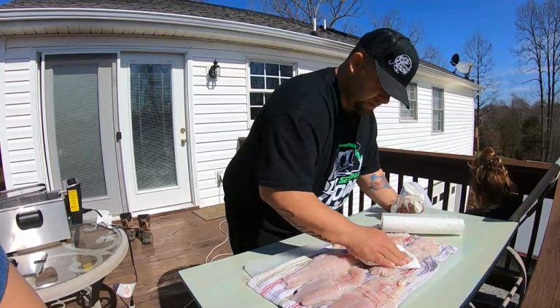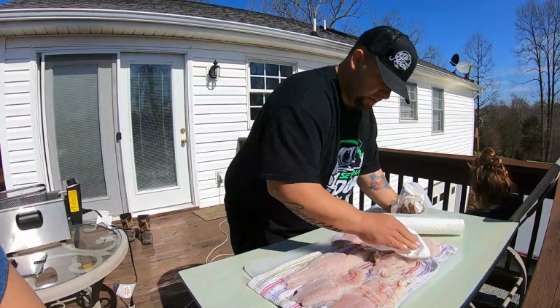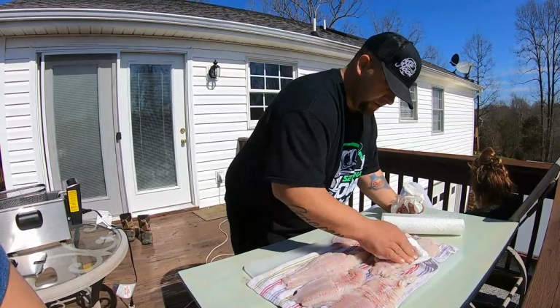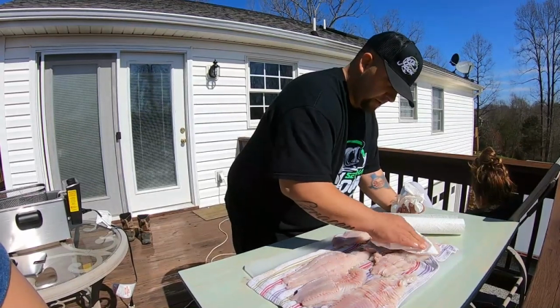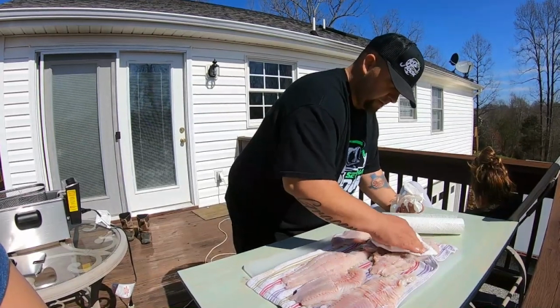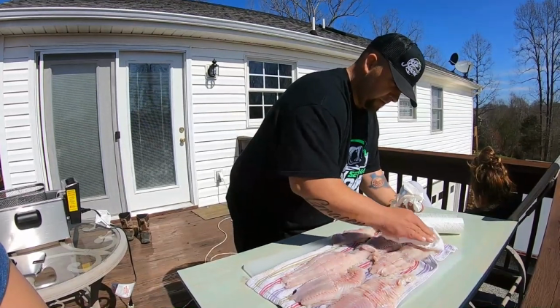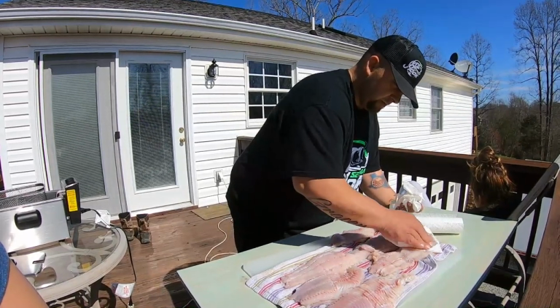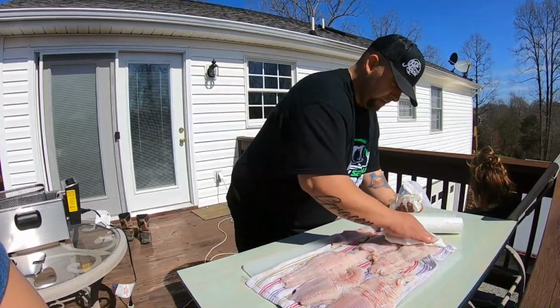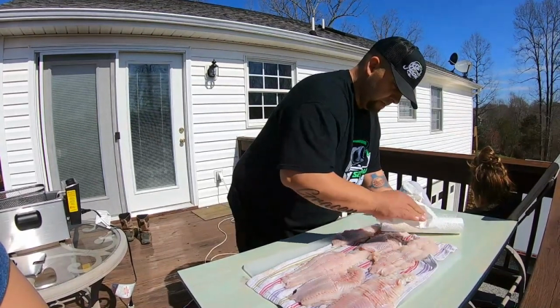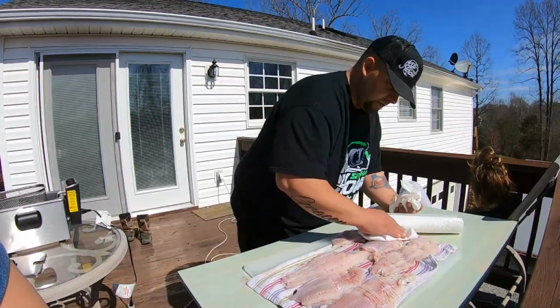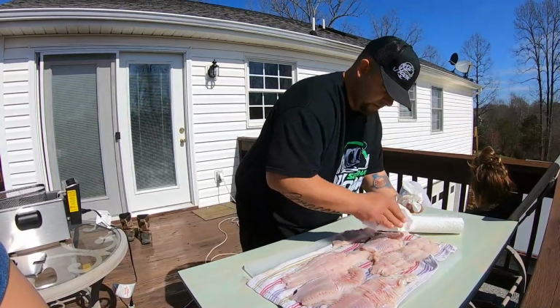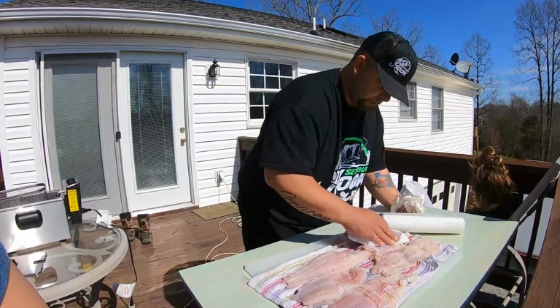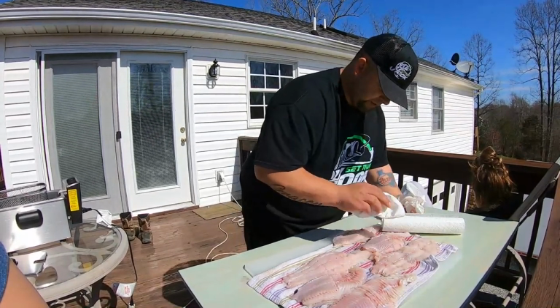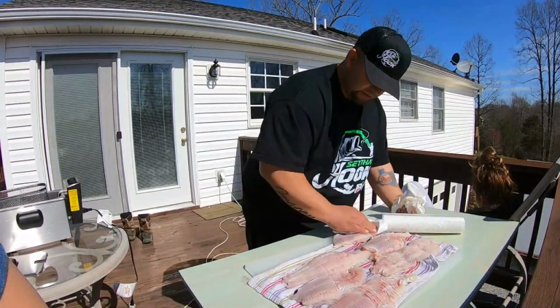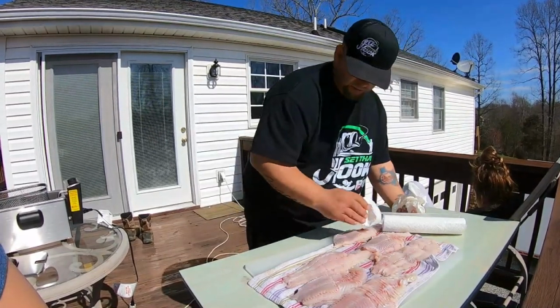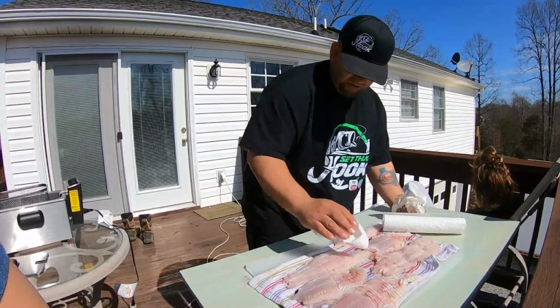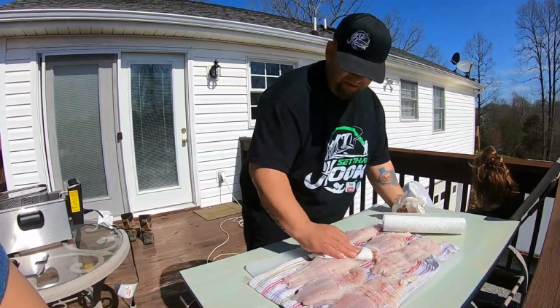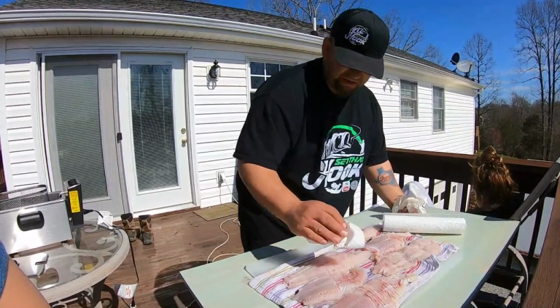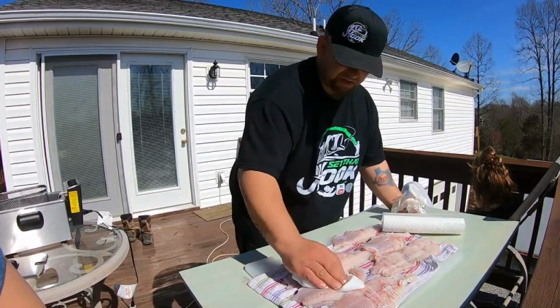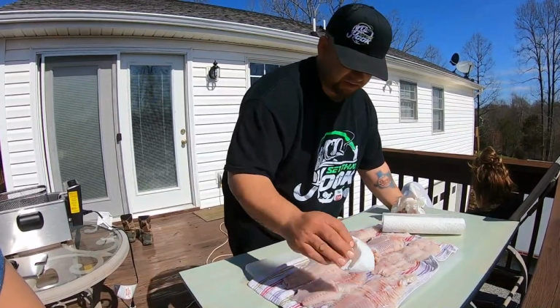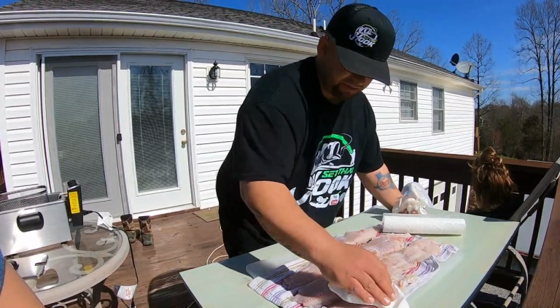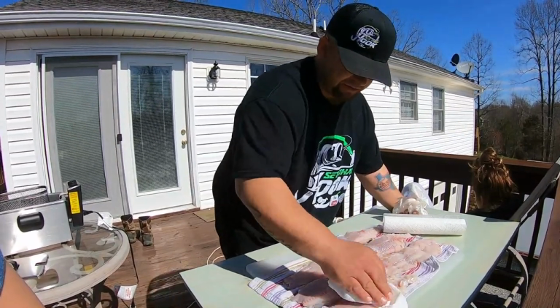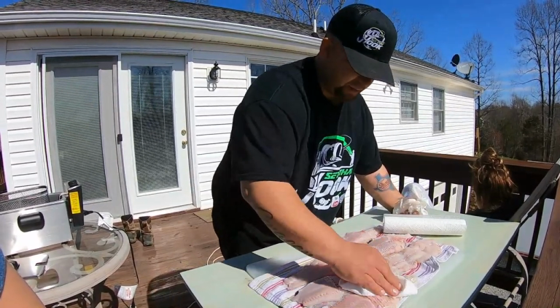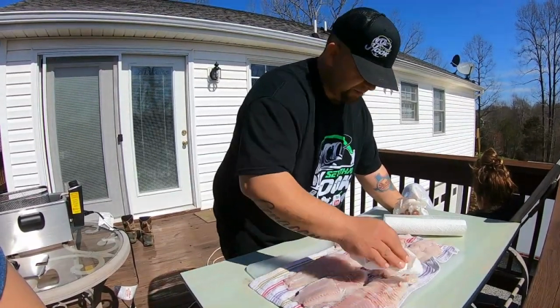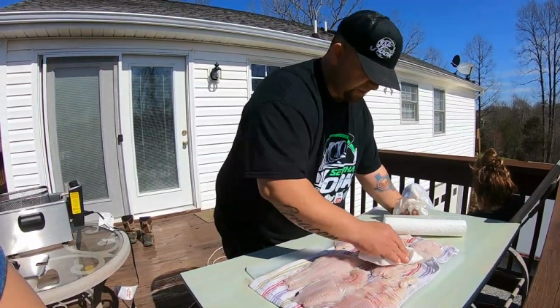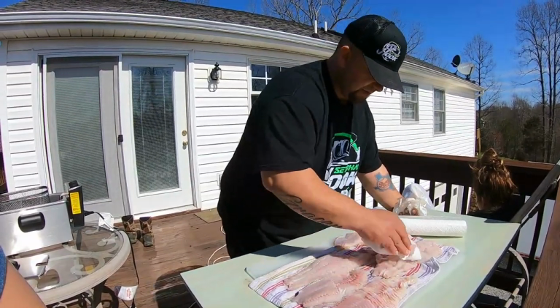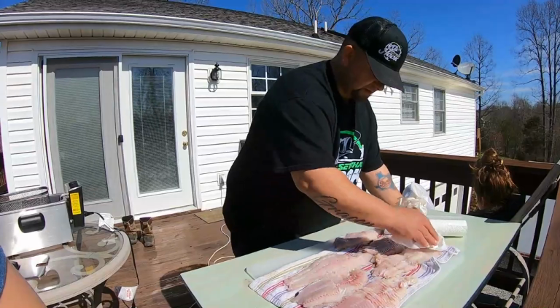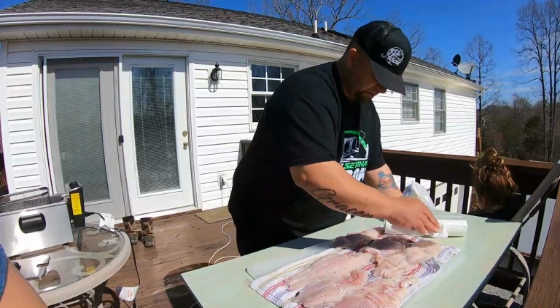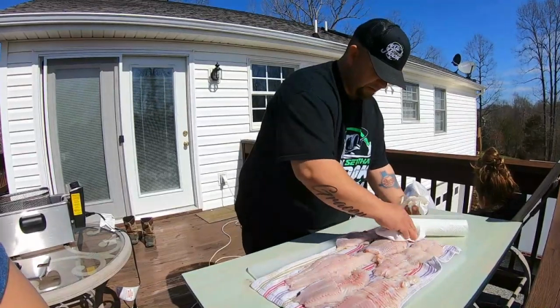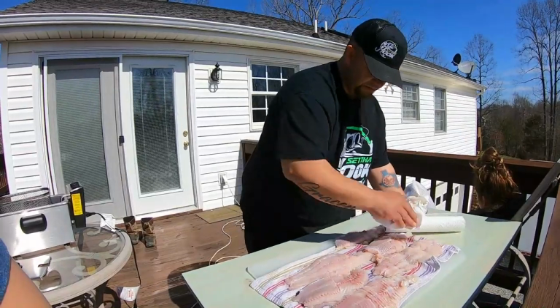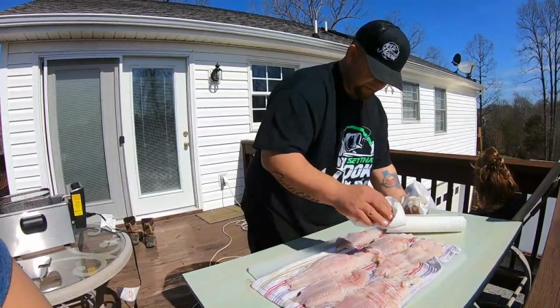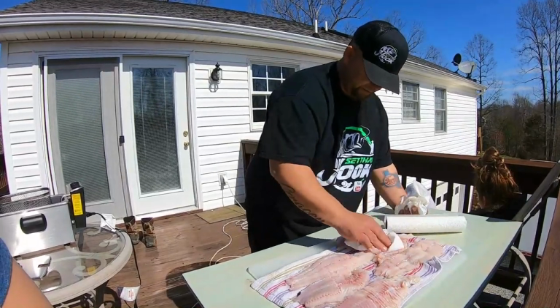There we go. I'm gonna cut these up into catfish nuggets. I ain't gonna fry them up this big because they won't cook very well.